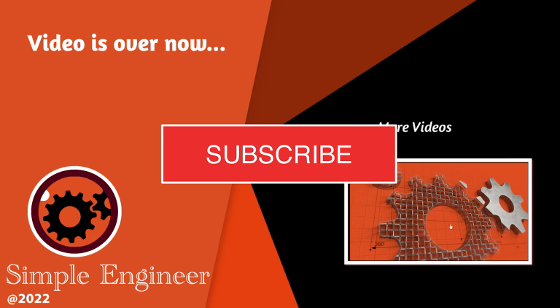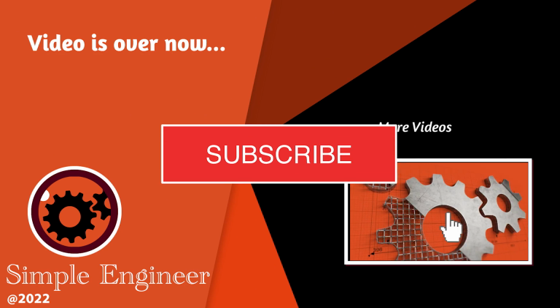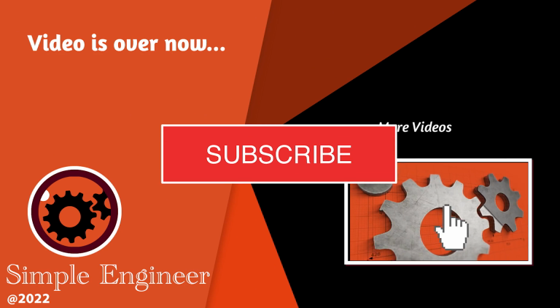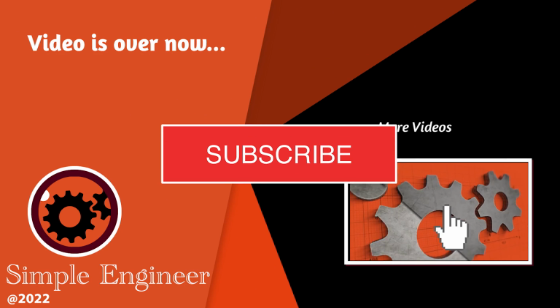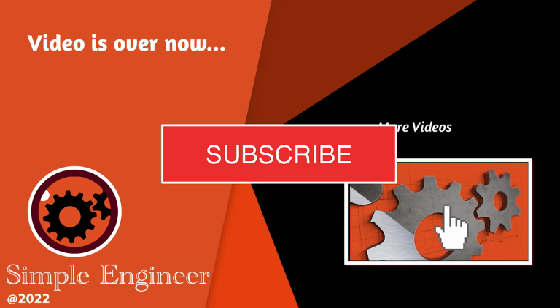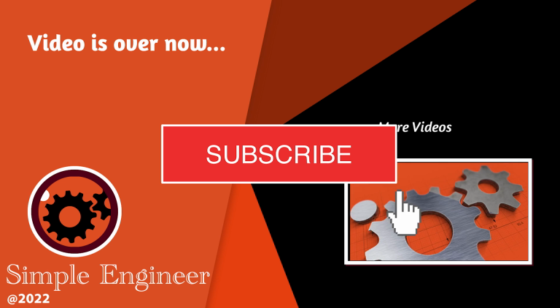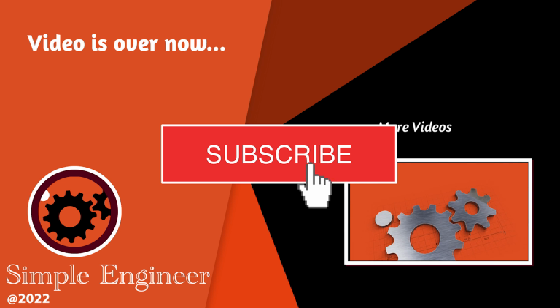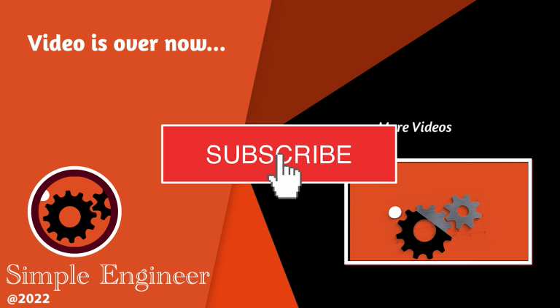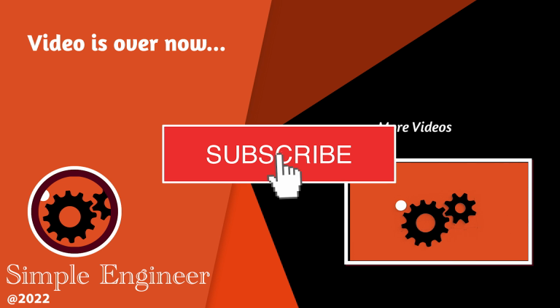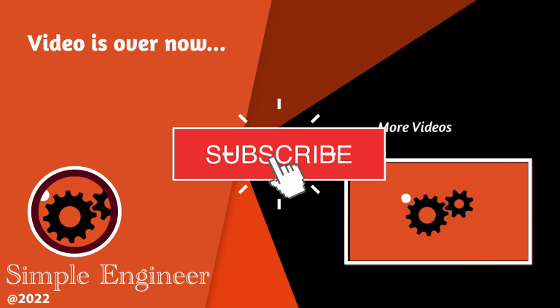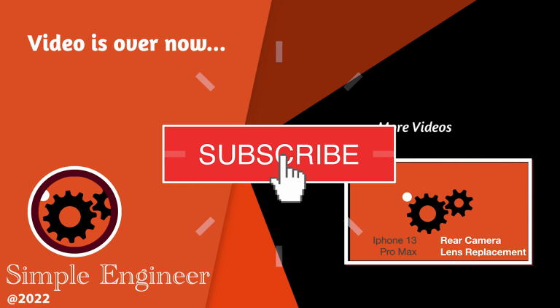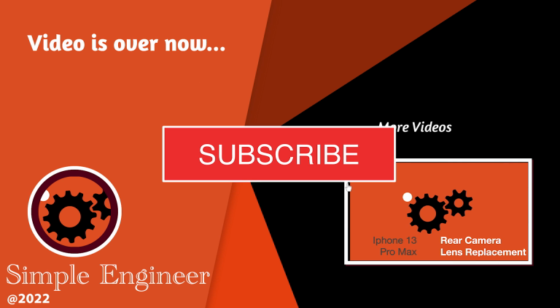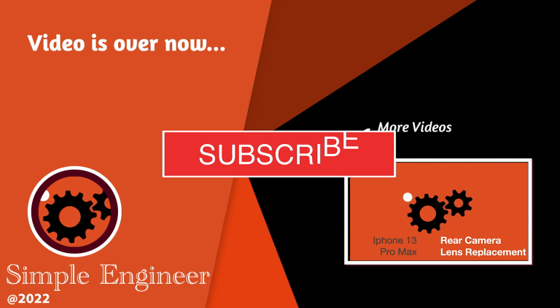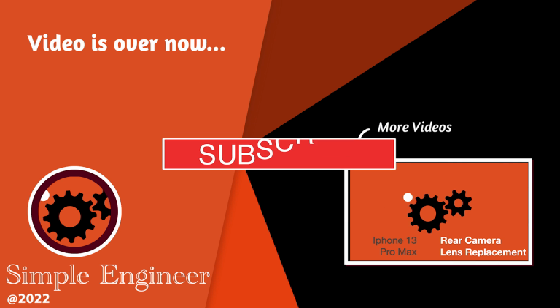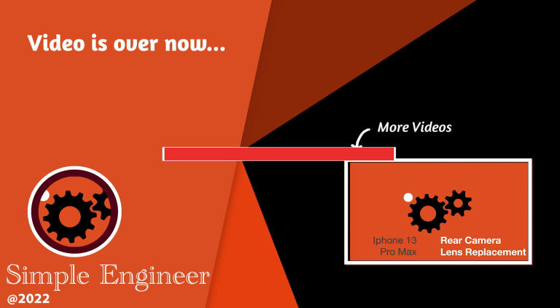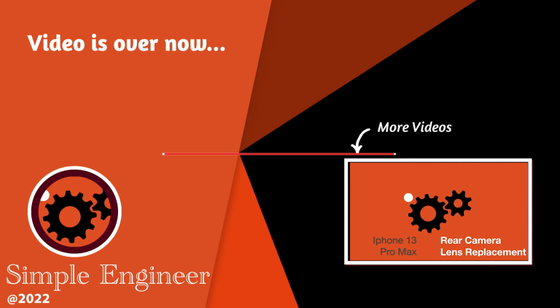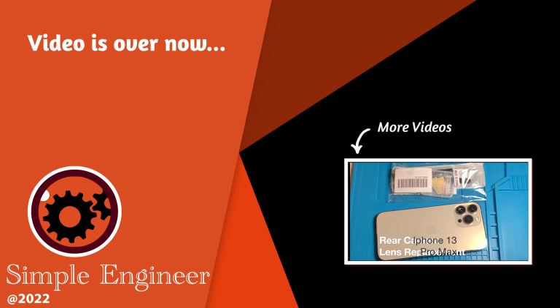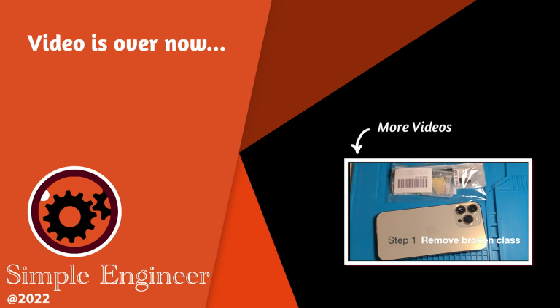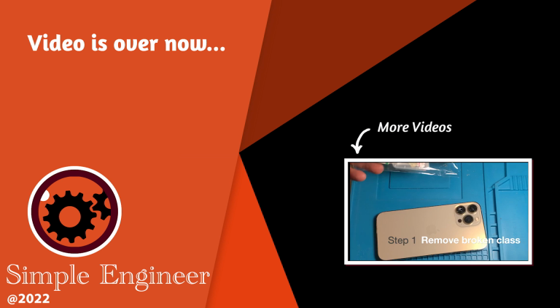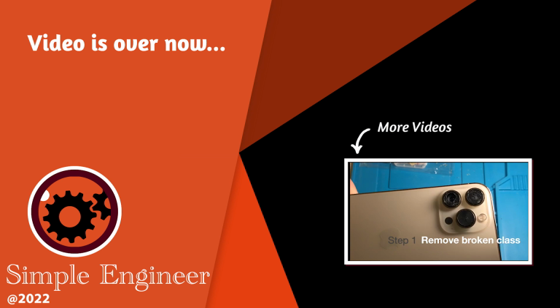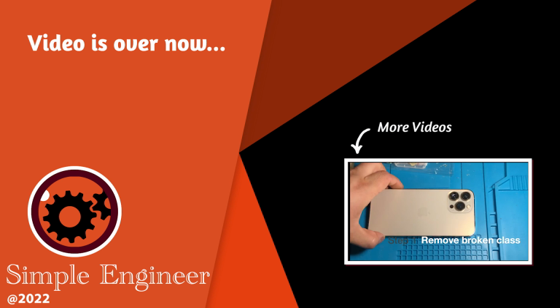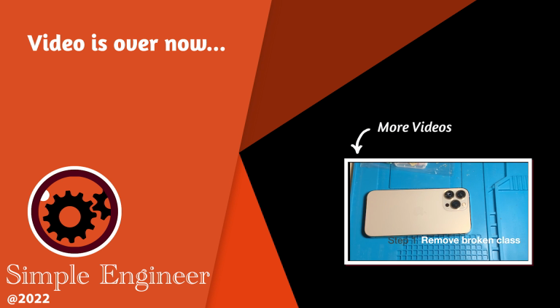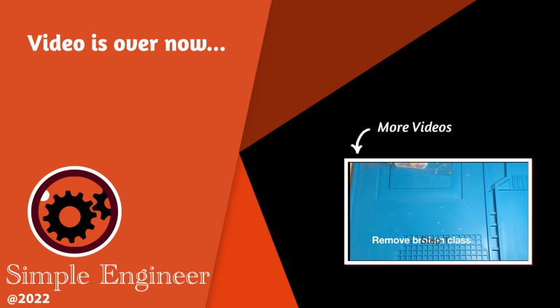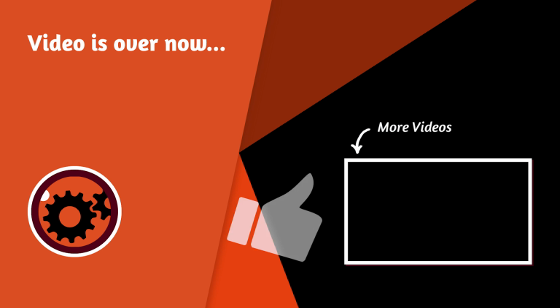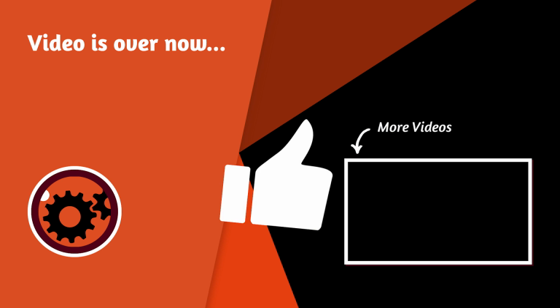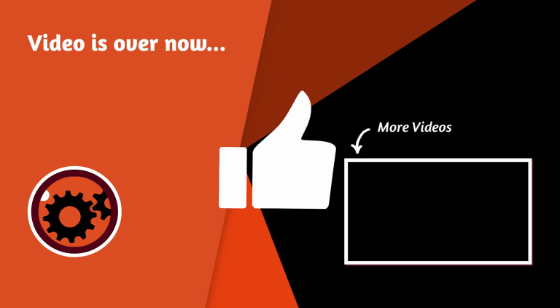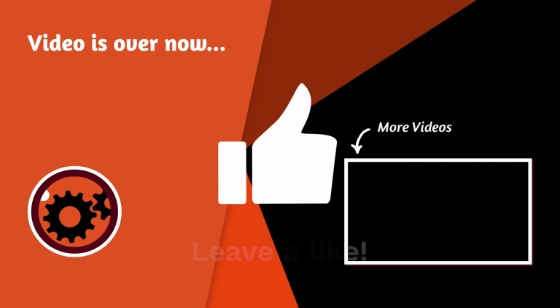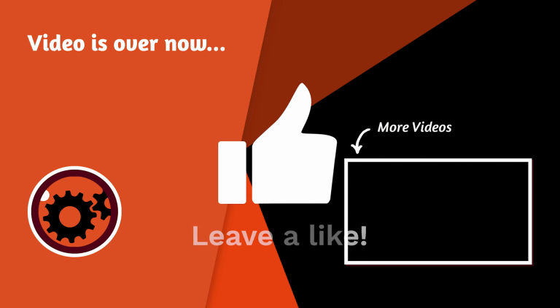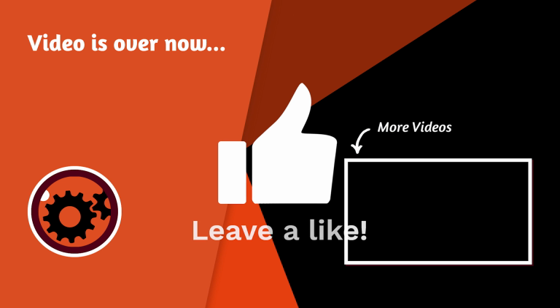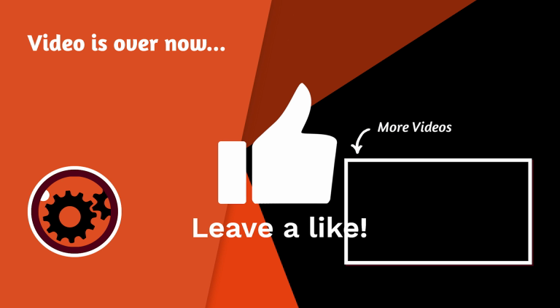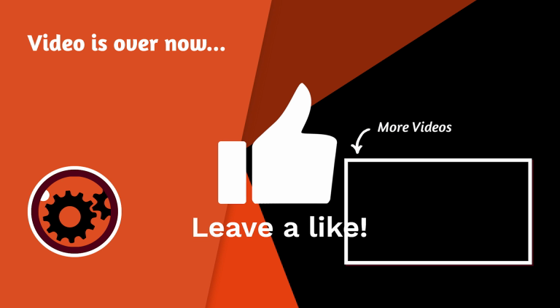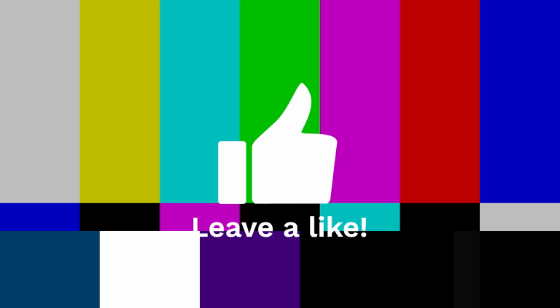Well guys, this is the end of the video. If you like what you saw, make sure you click the subscribe button. Thanks for watching.